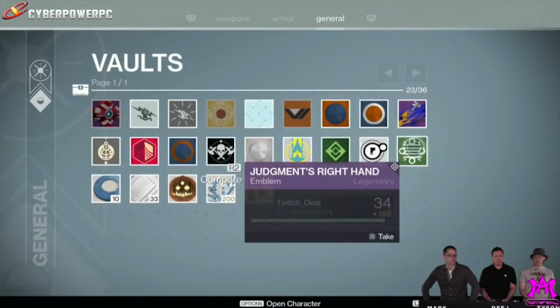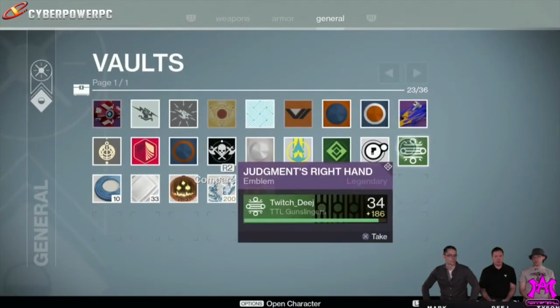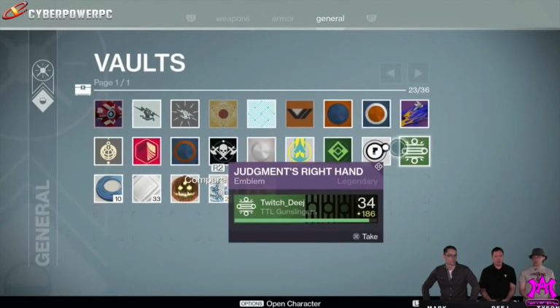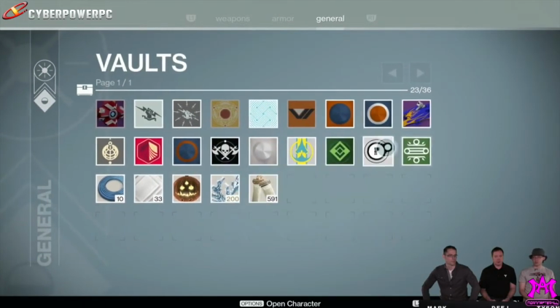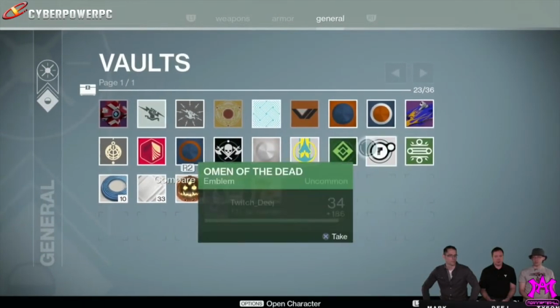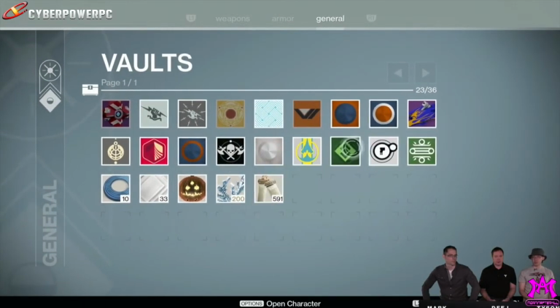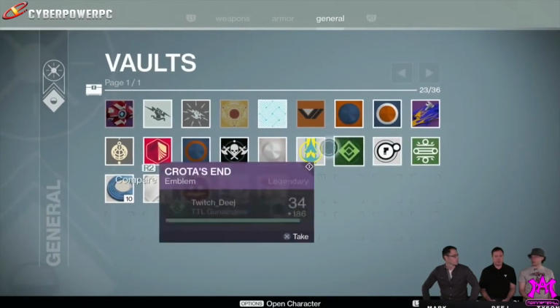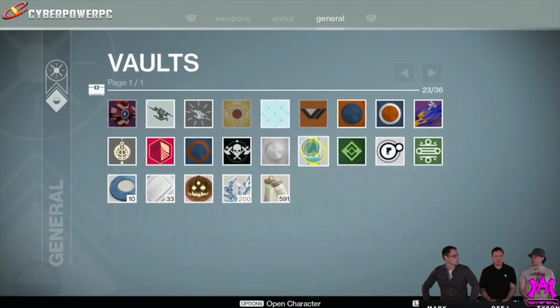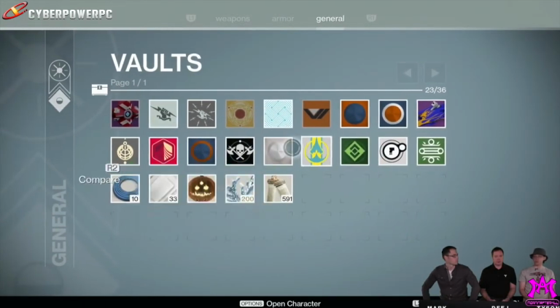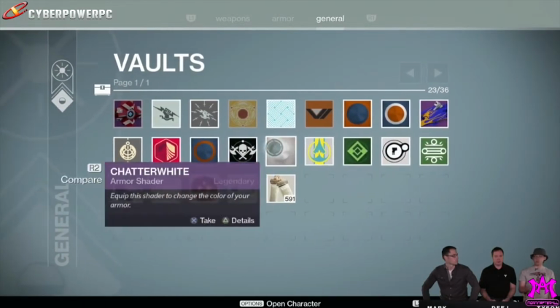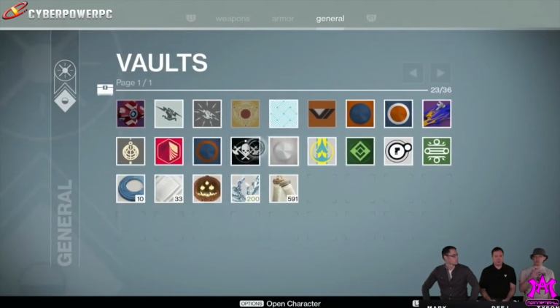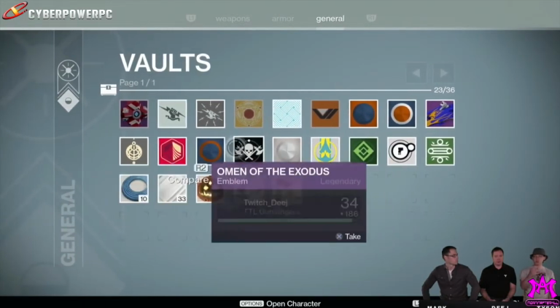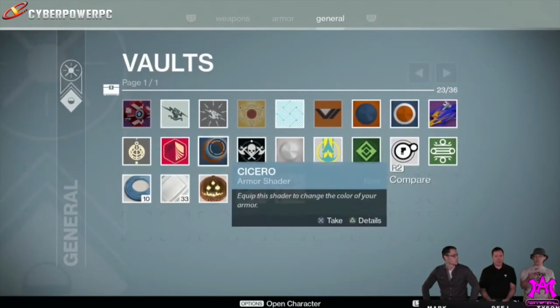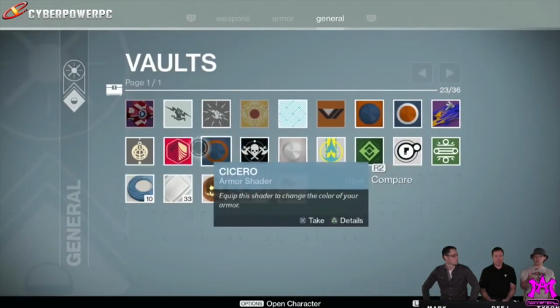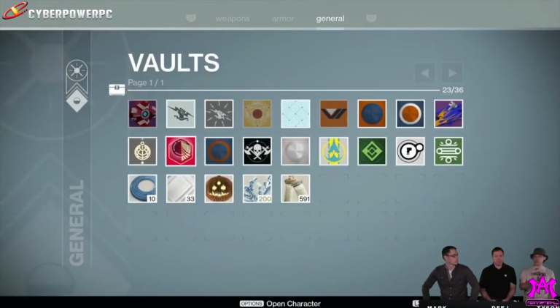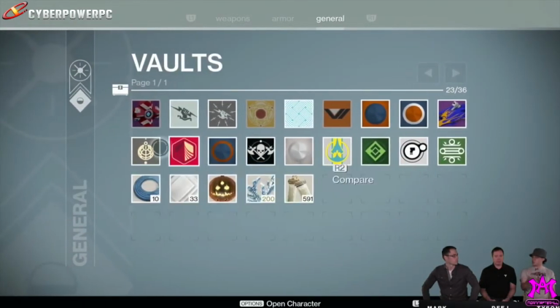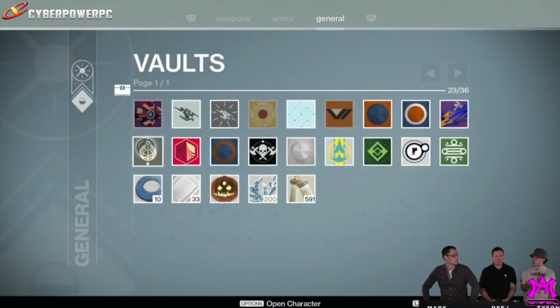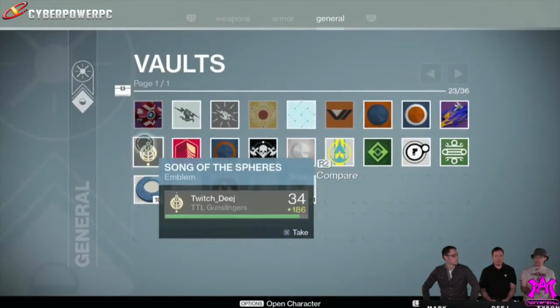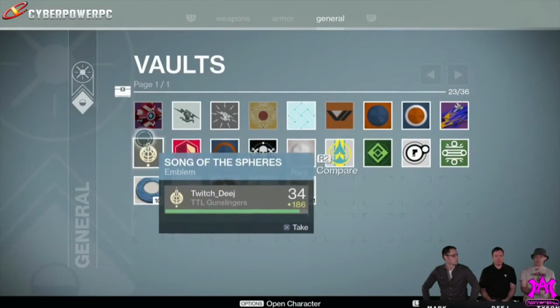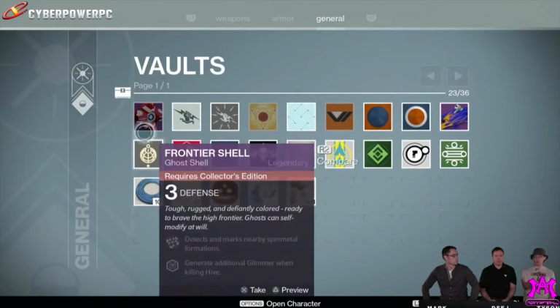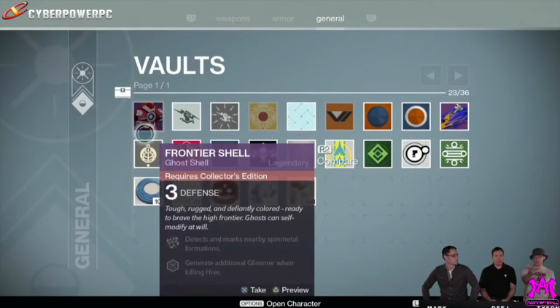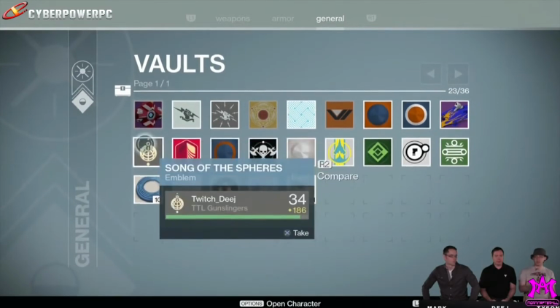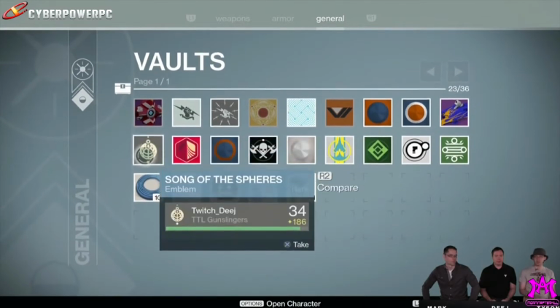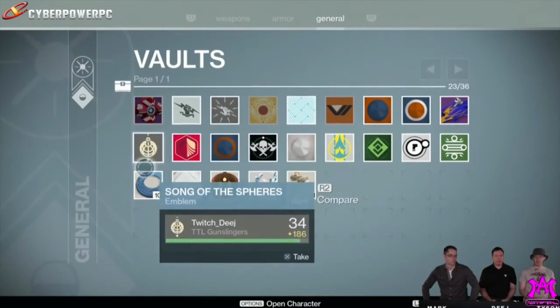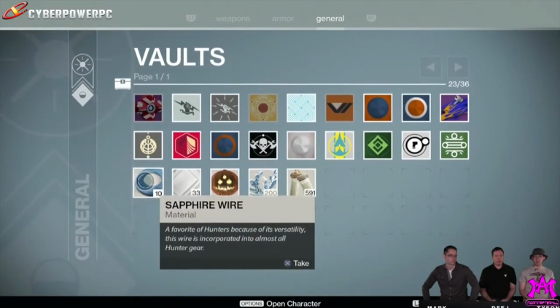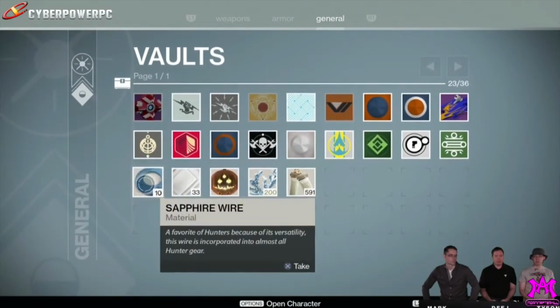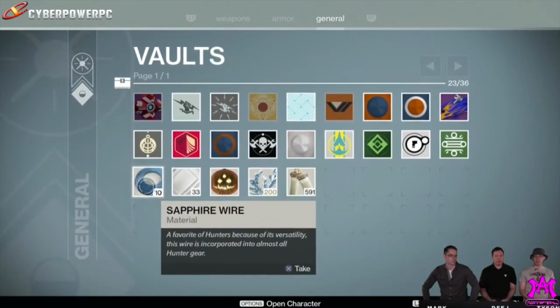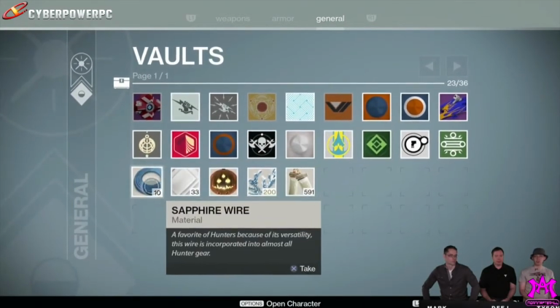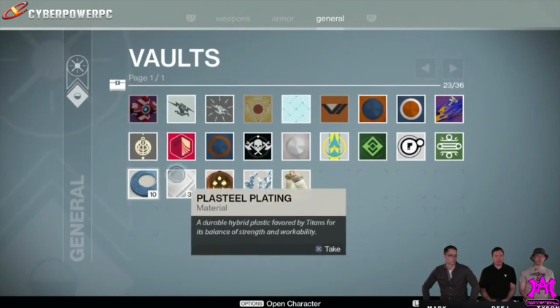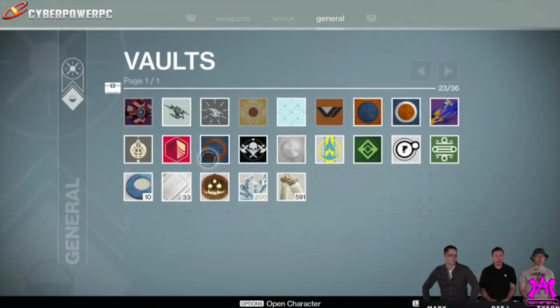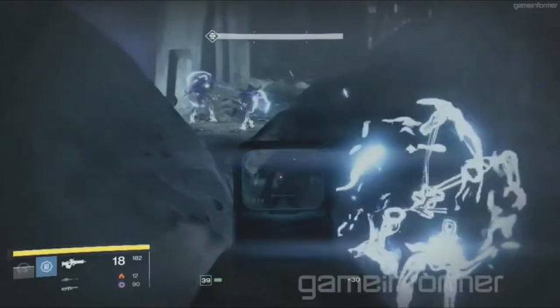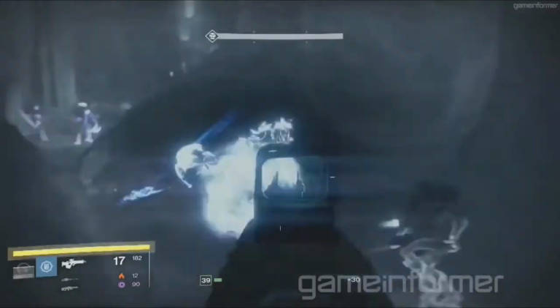You can see right here — this is the general stuff. It will store a couple of emblems and maybe just some materials, stuff like that.